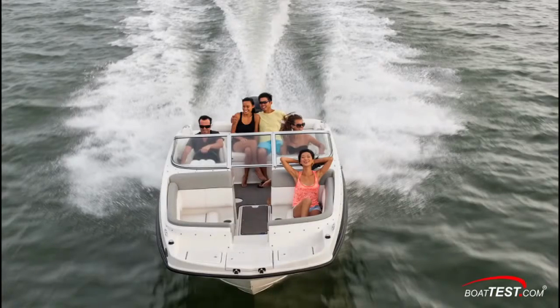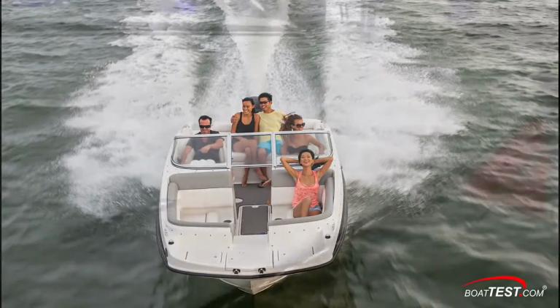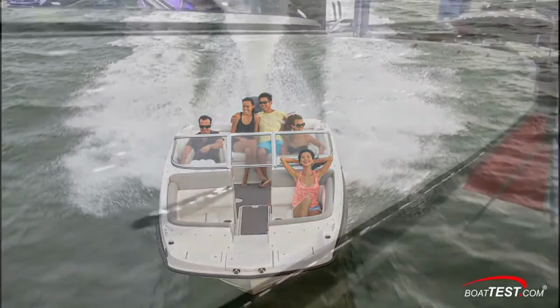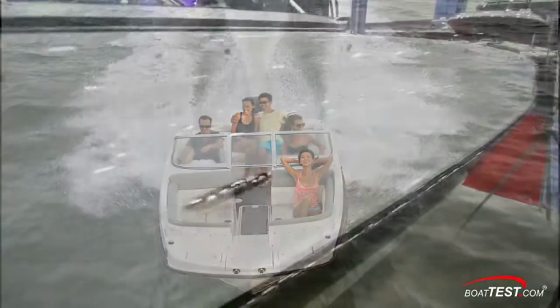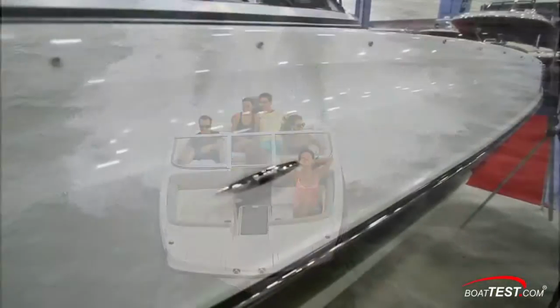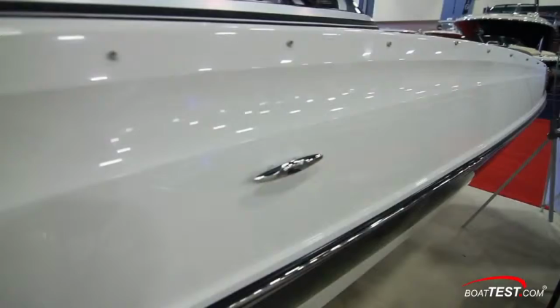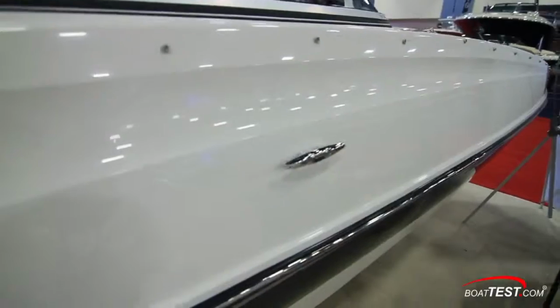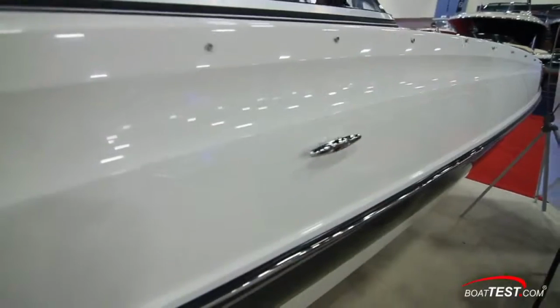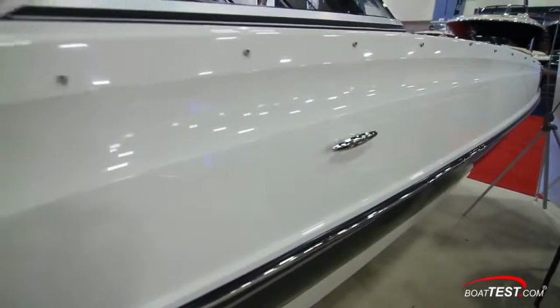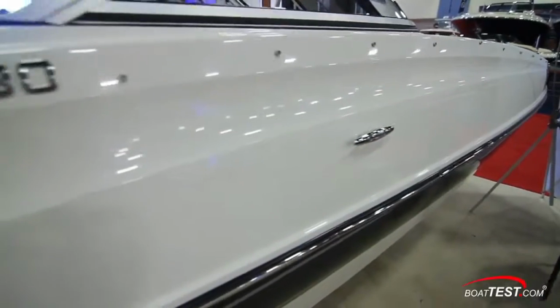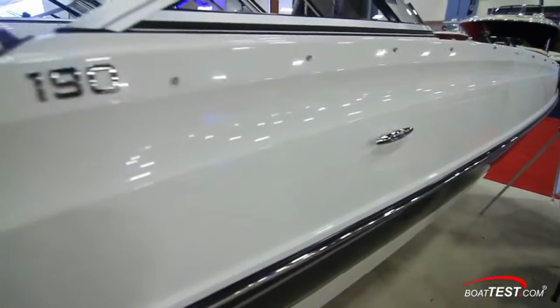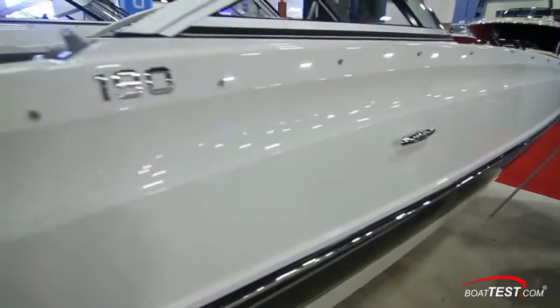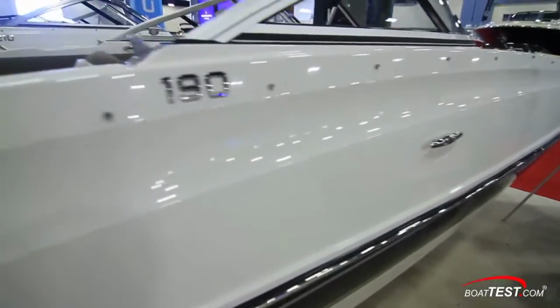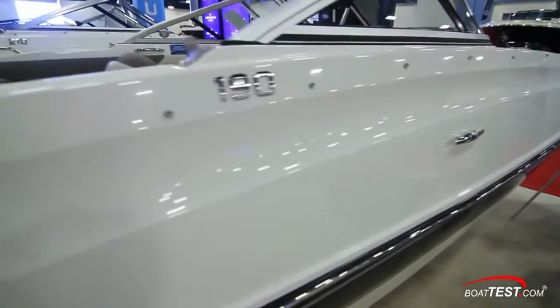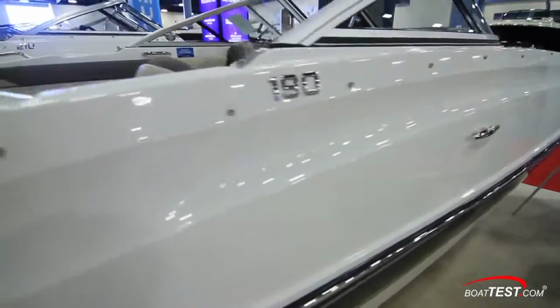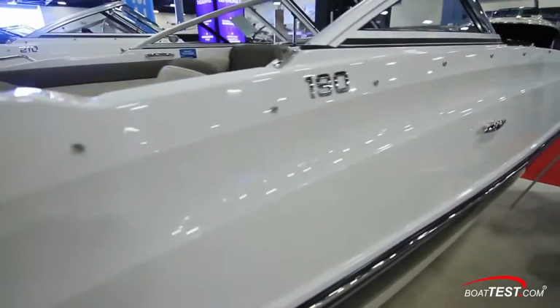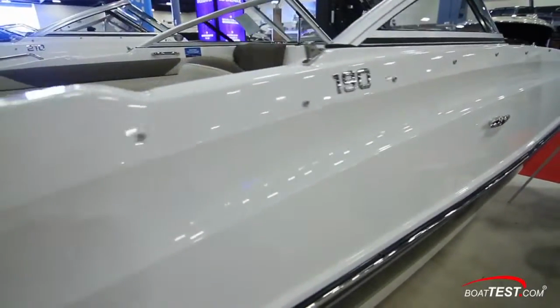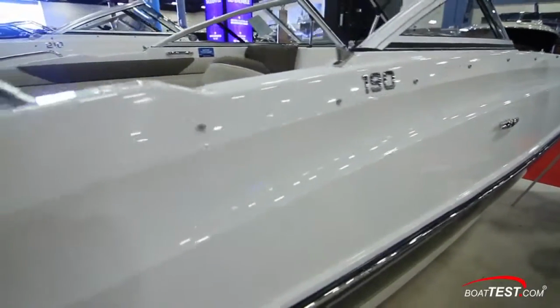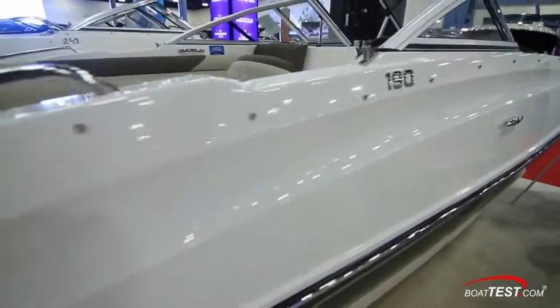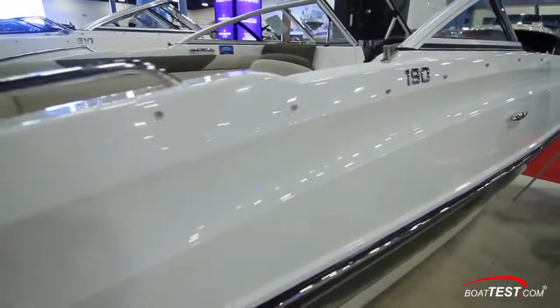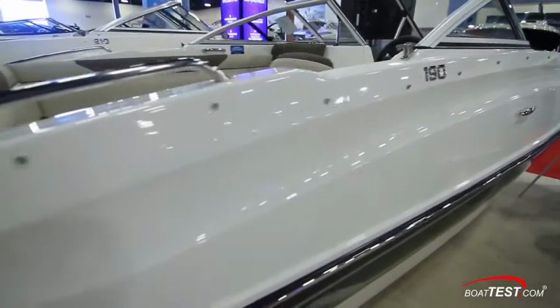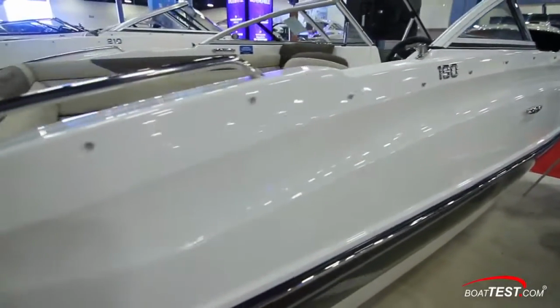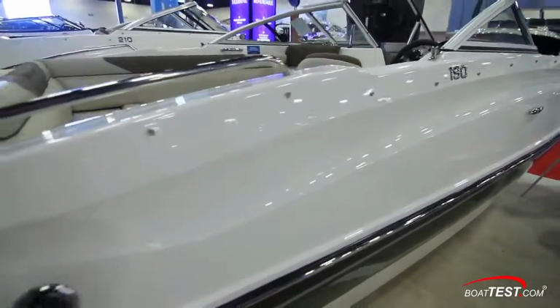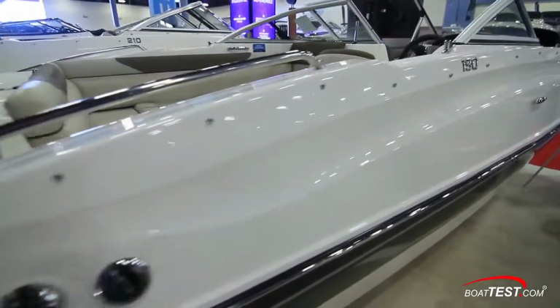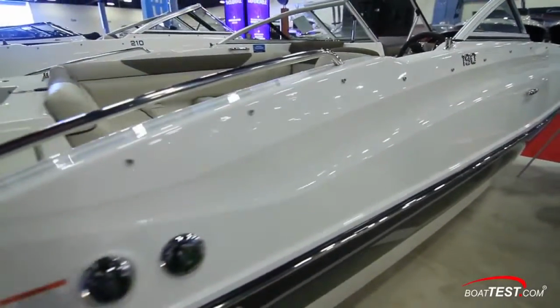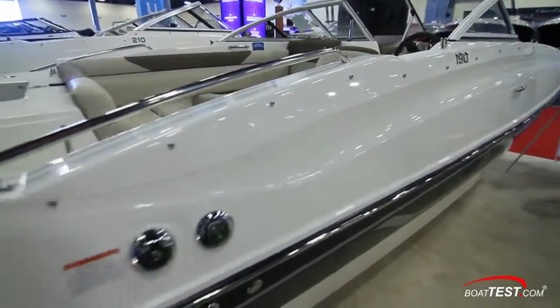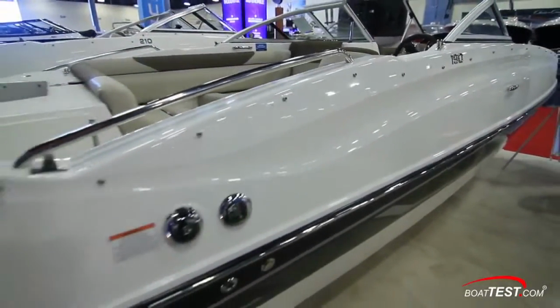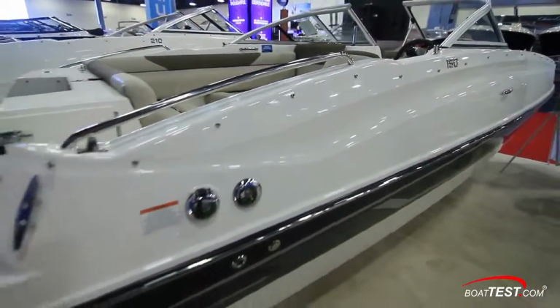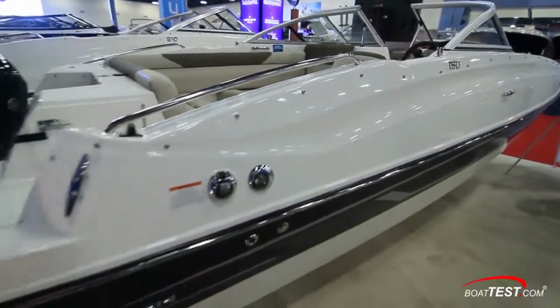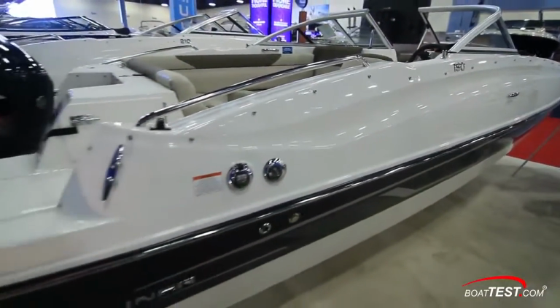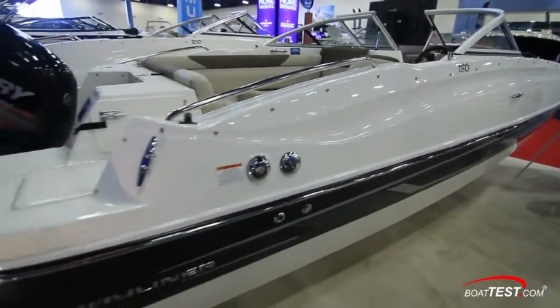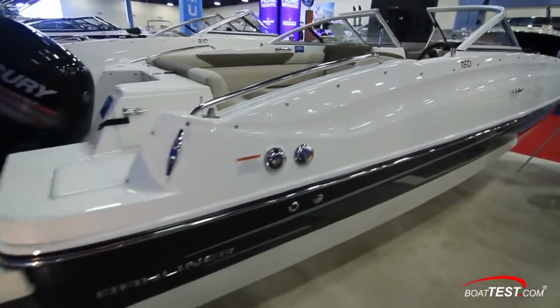And that's our look at the 190 deck boat from Bayliner. For BoatTest.com, I'm Captain Steve. We'll see you on the water.